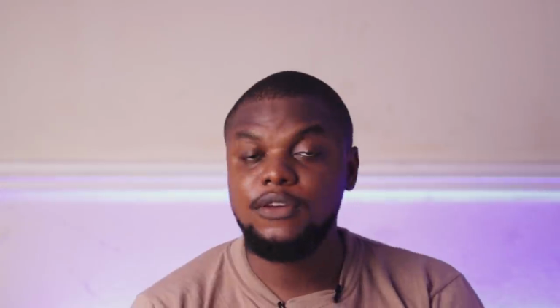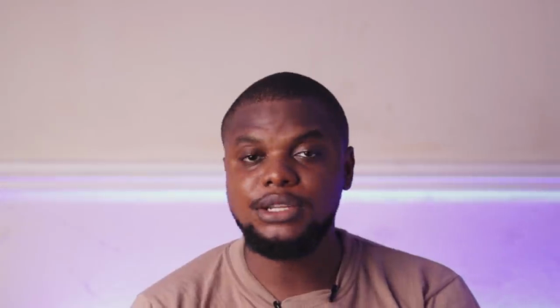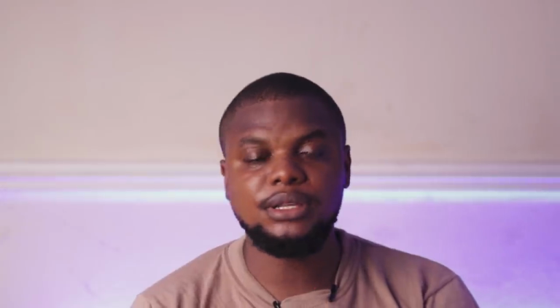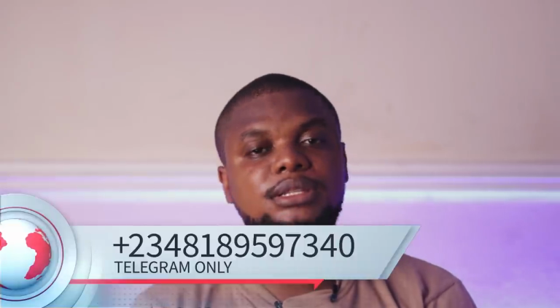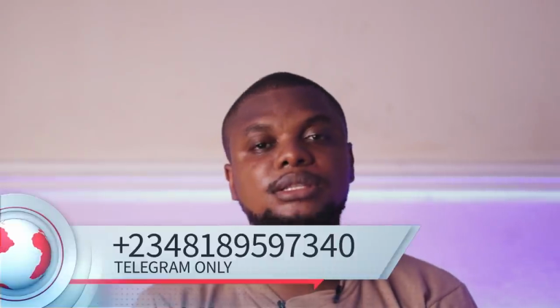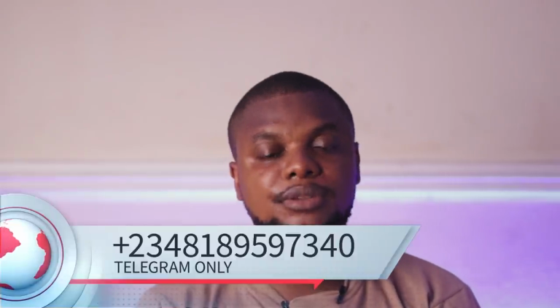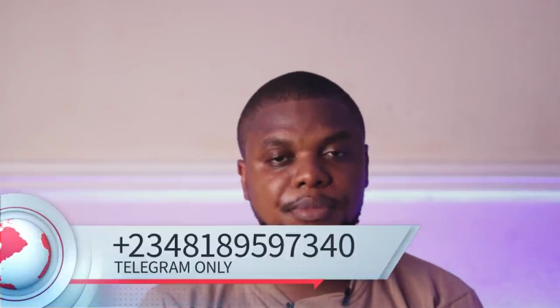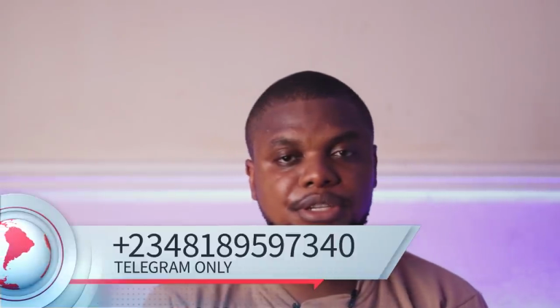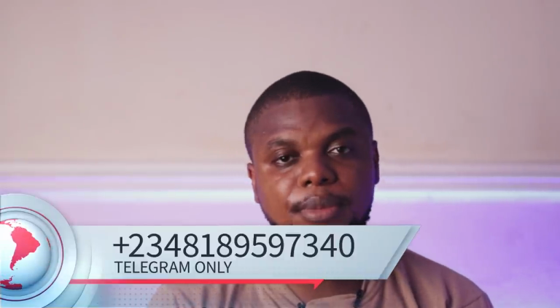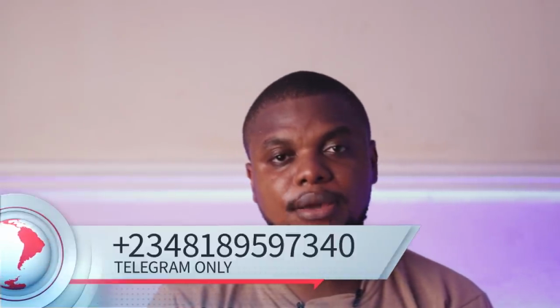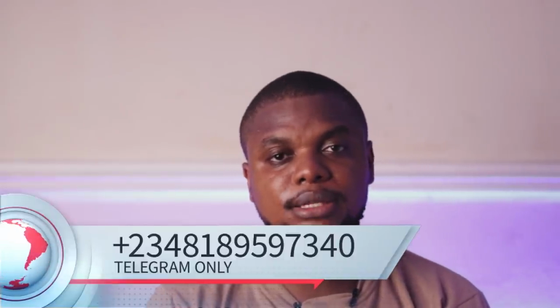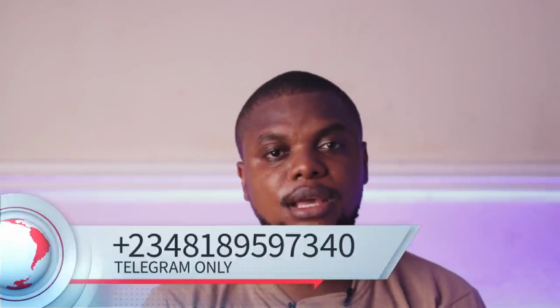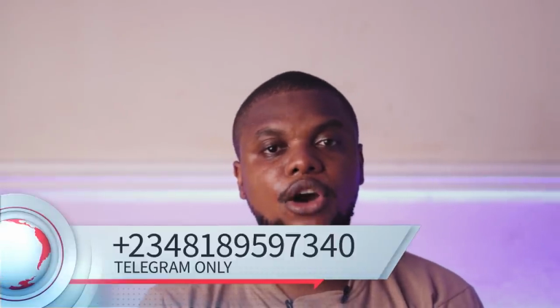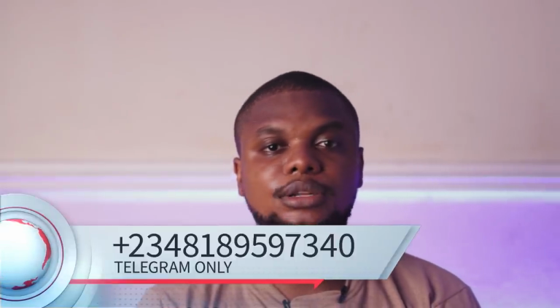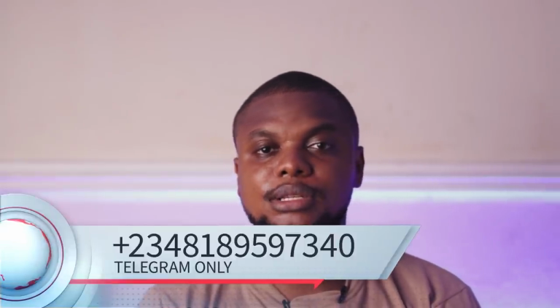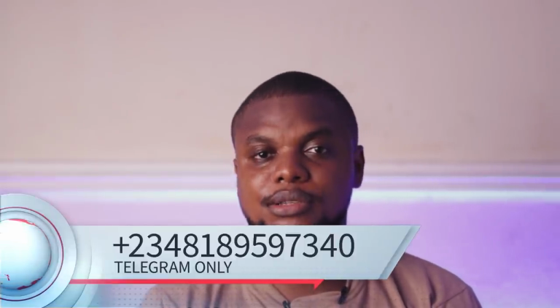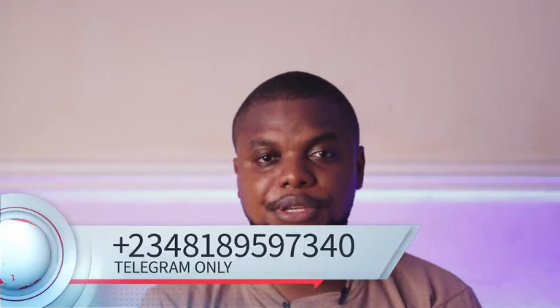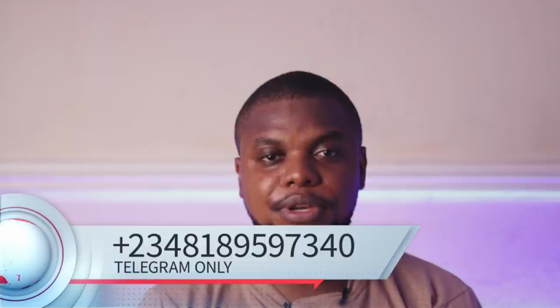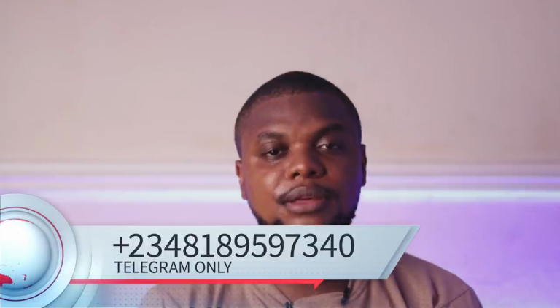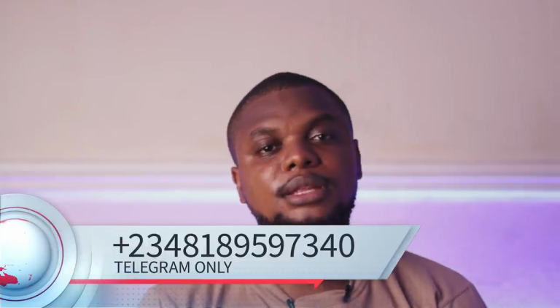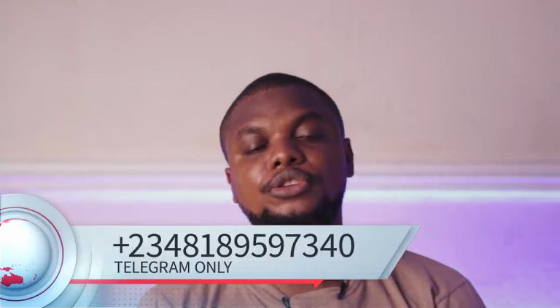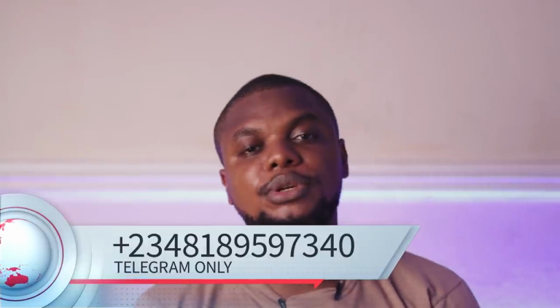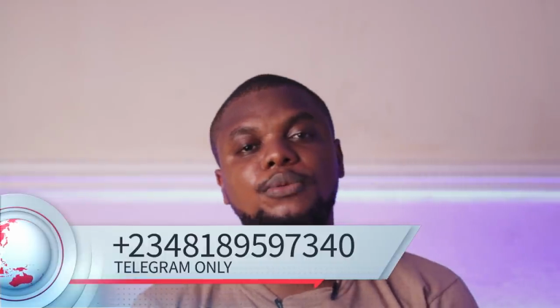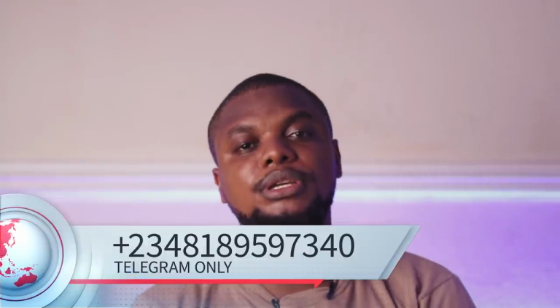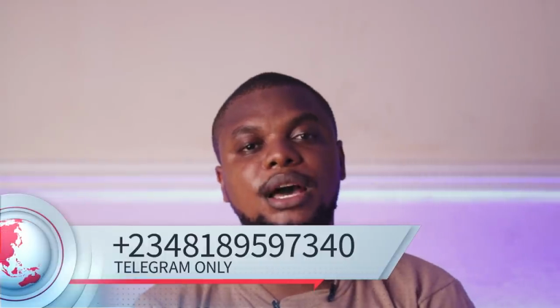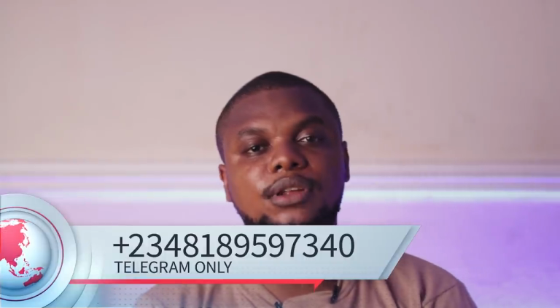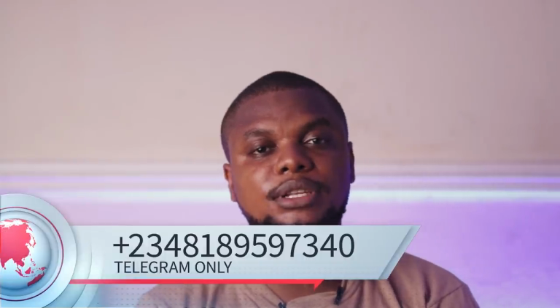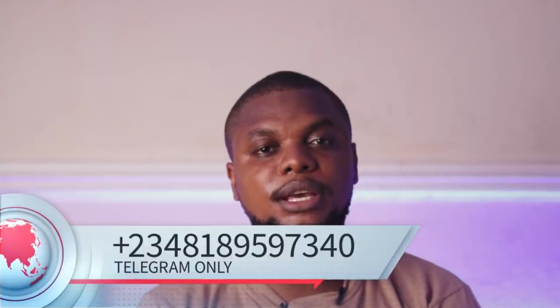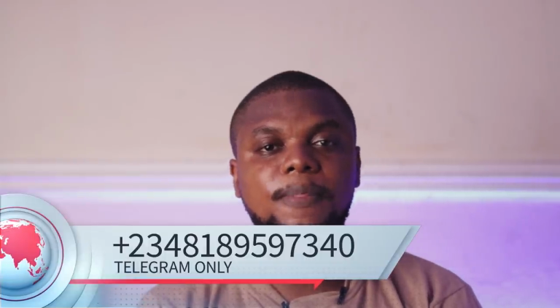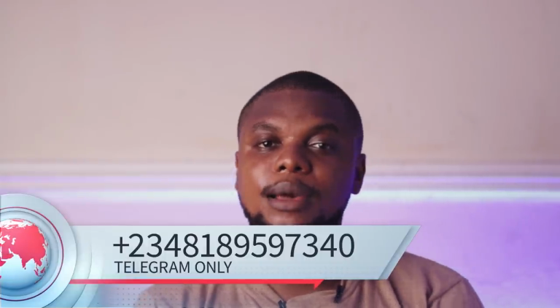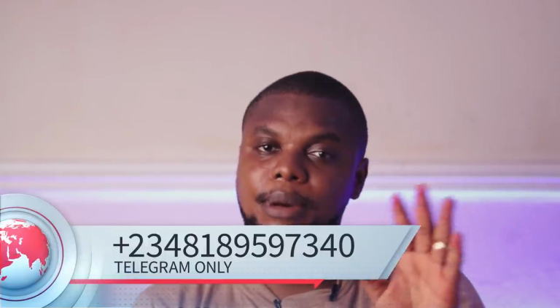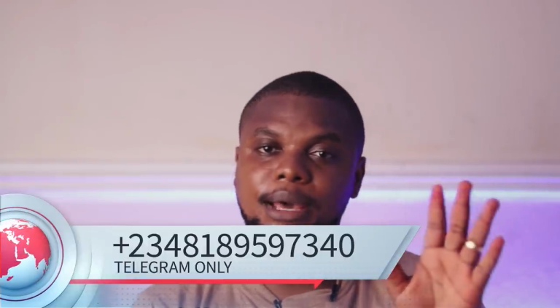If you're interested, send a telegram message to the number that you can see on the screen. Thank you so much for watching. Have a lovely day. Bye-bye.